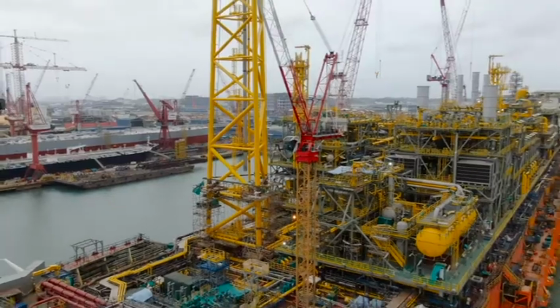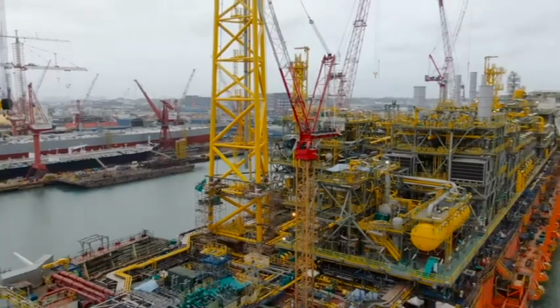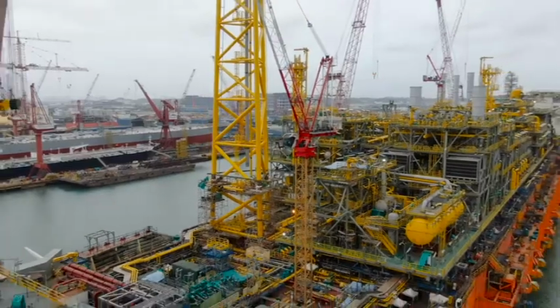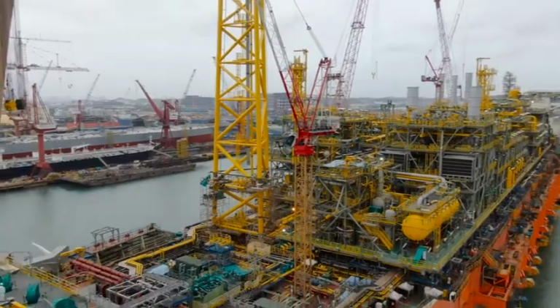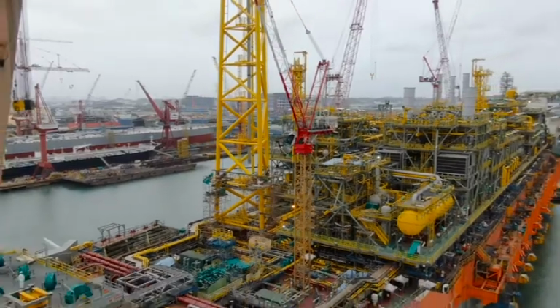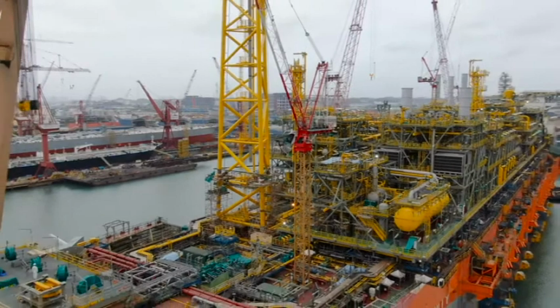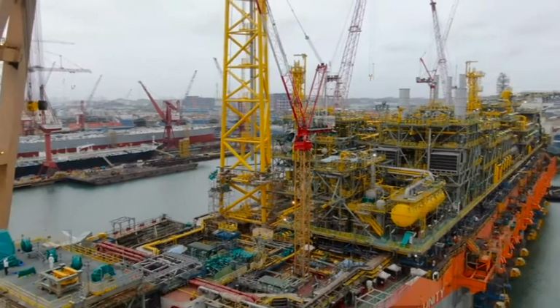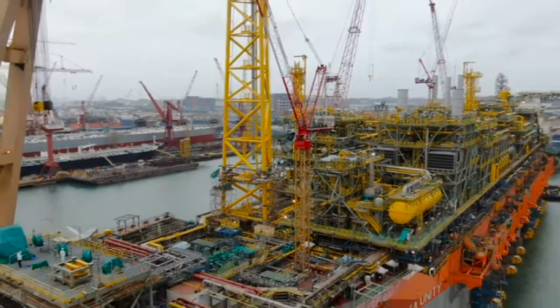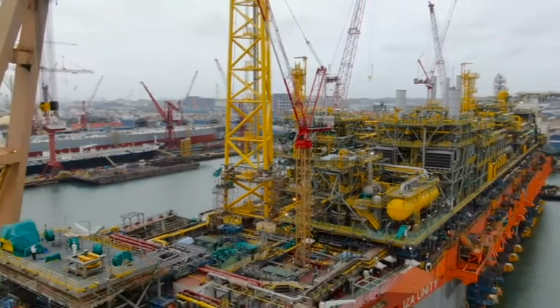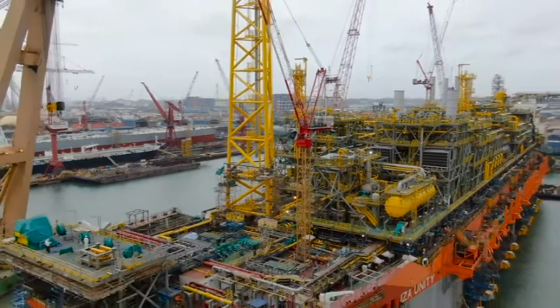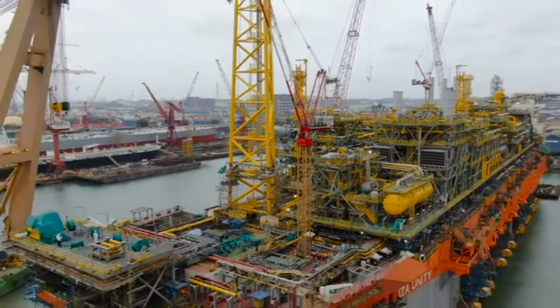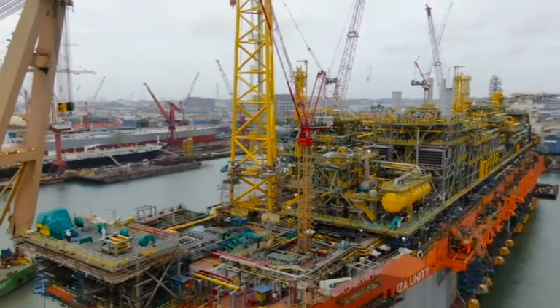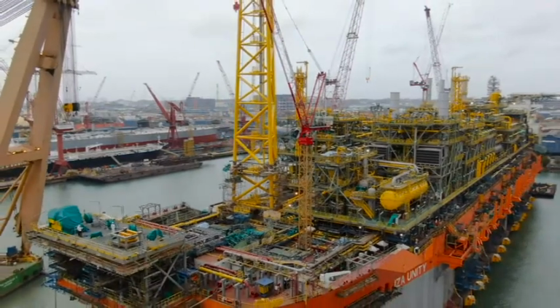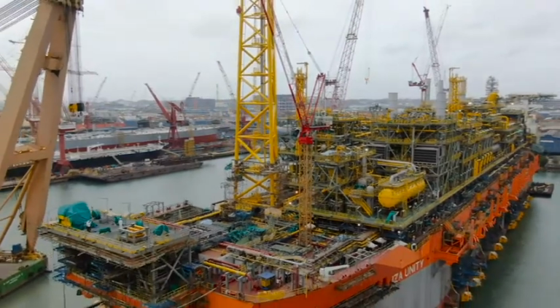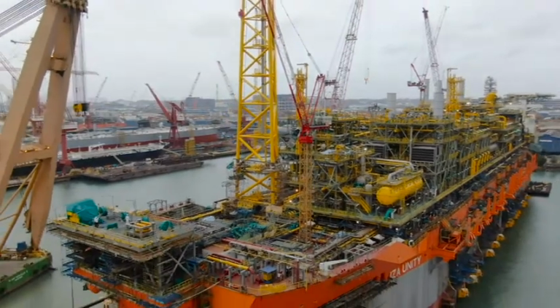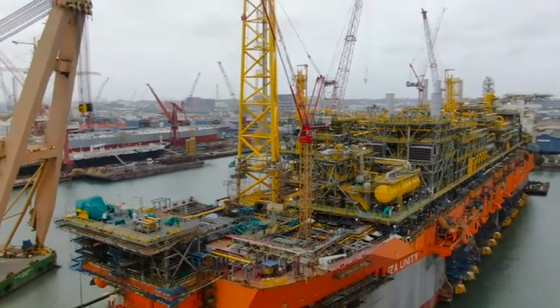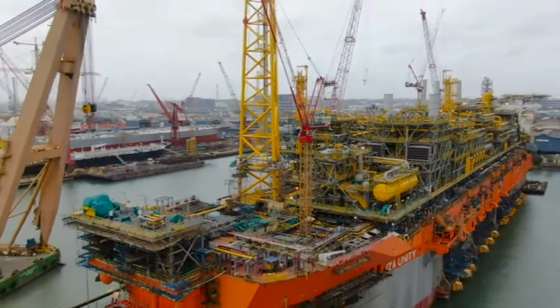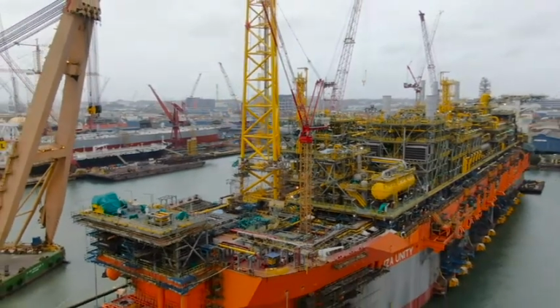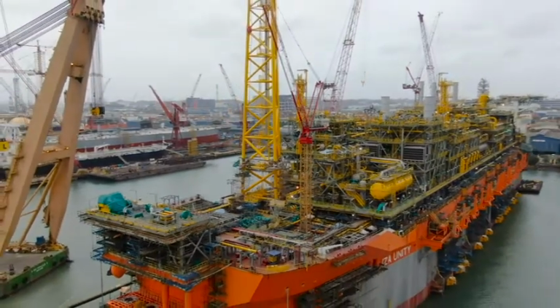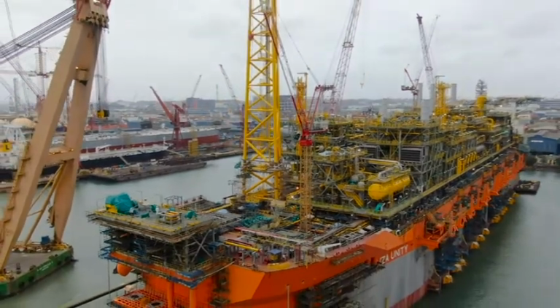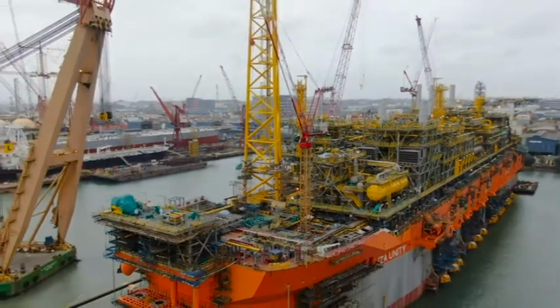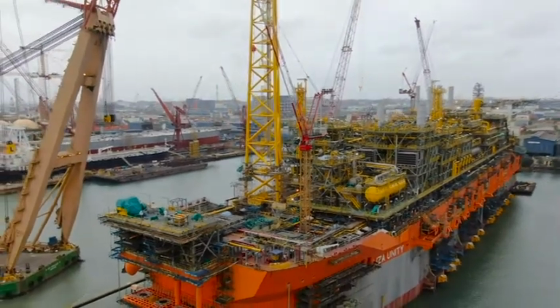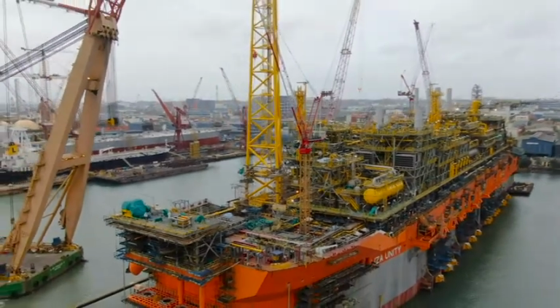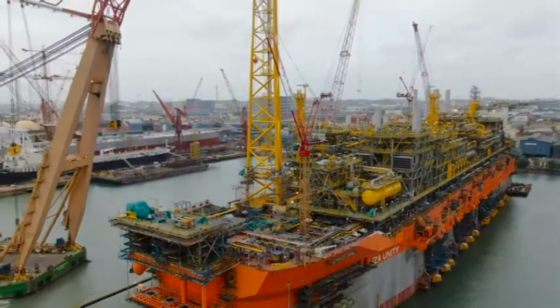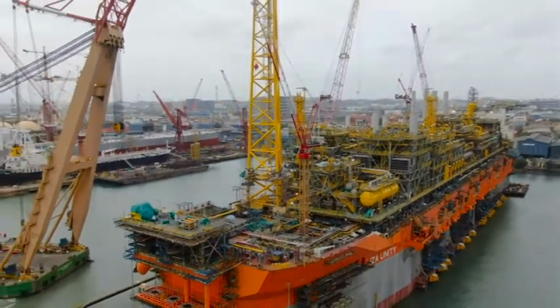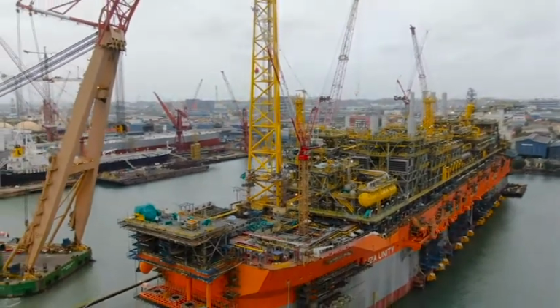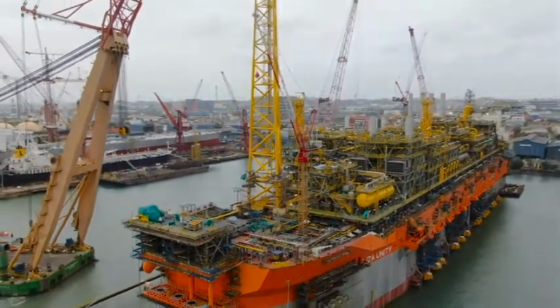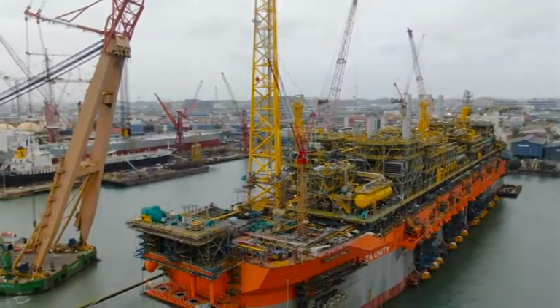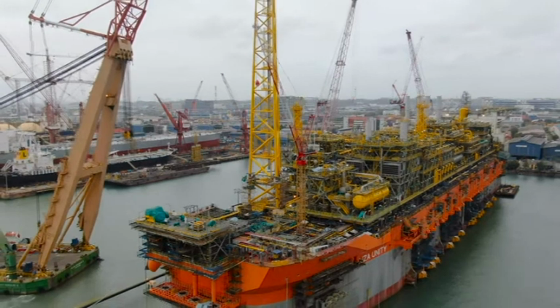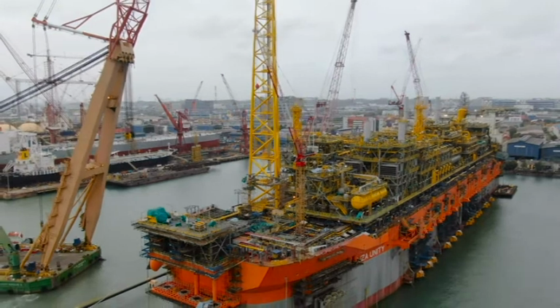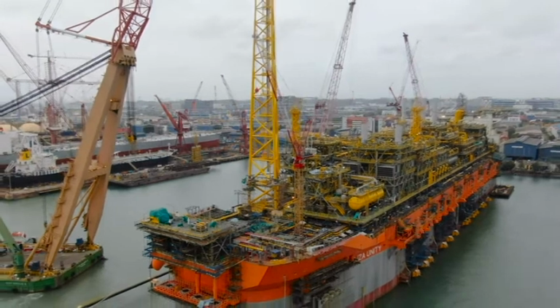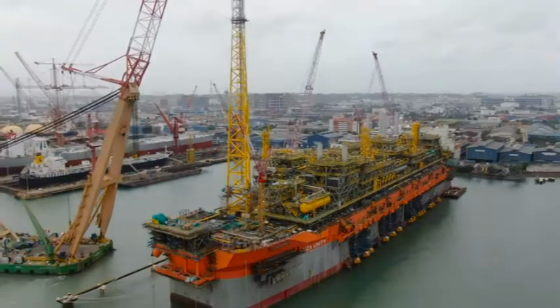Upon completing the welding activities, a full non-destructive test is carried out to ensure the integrity of the welds.